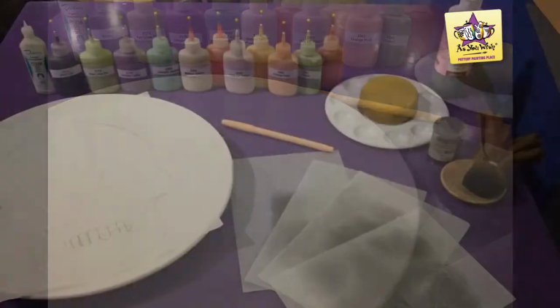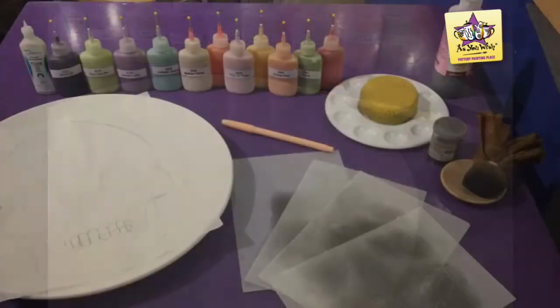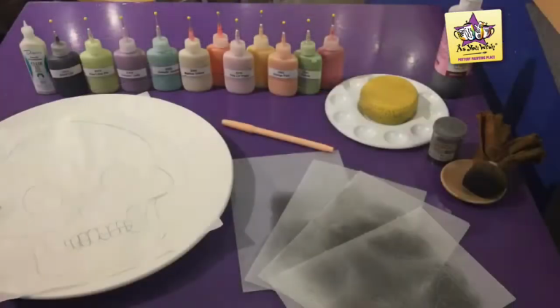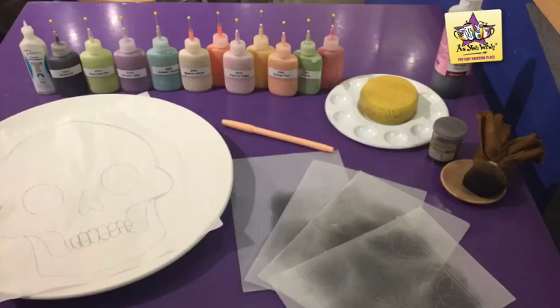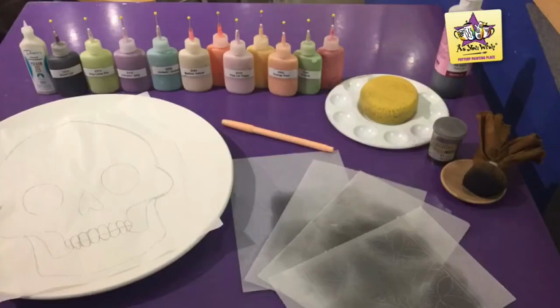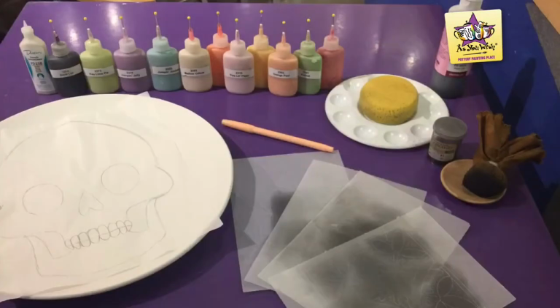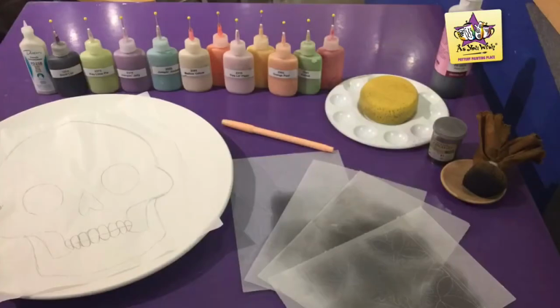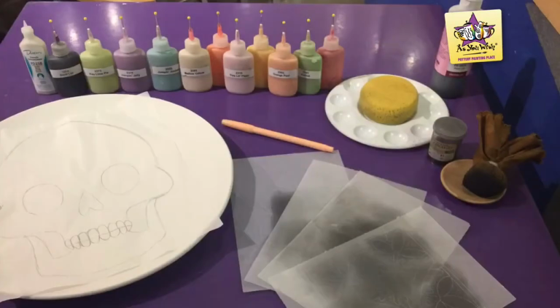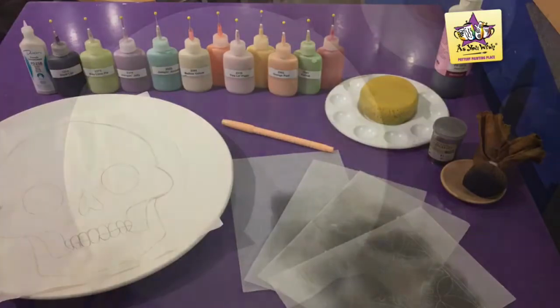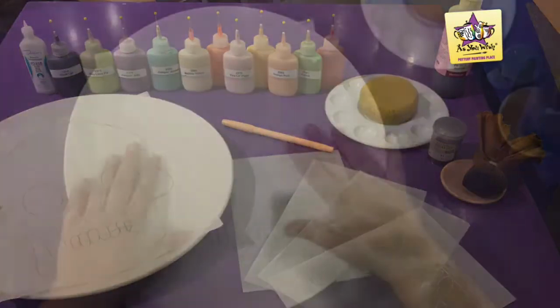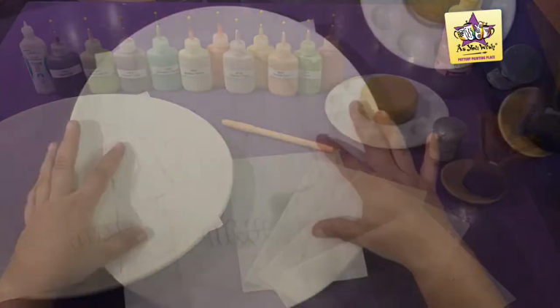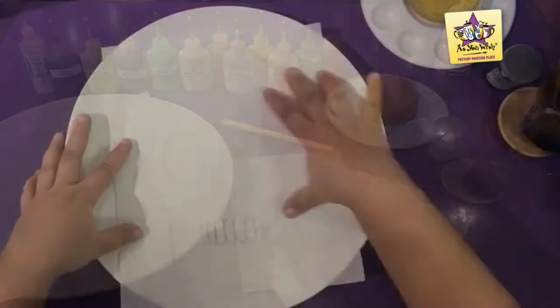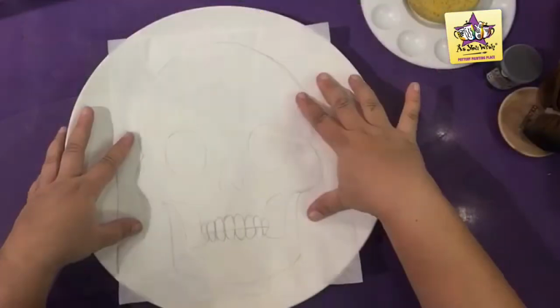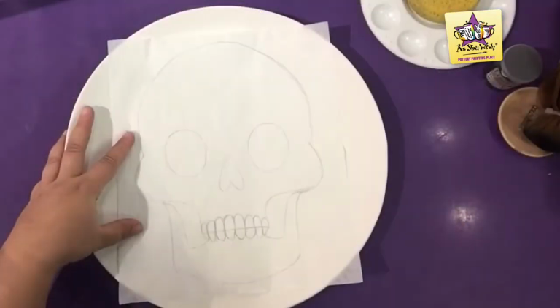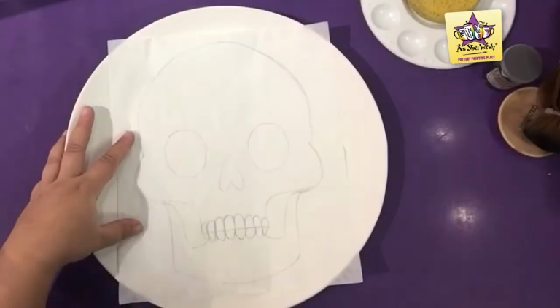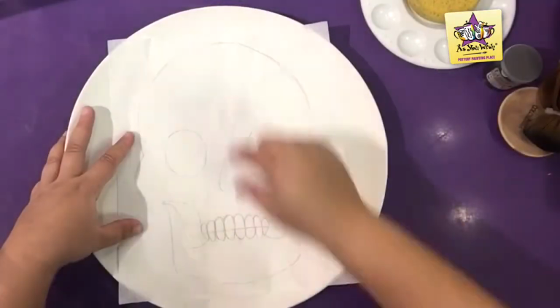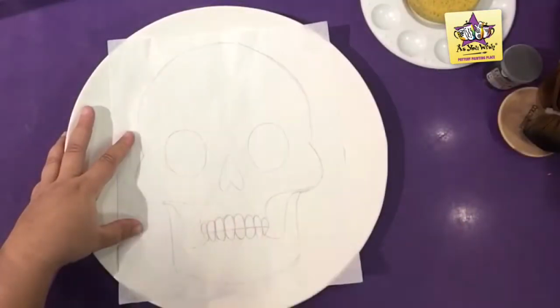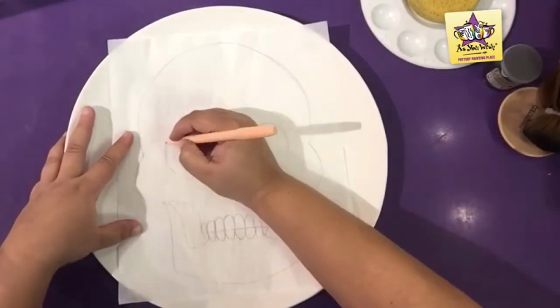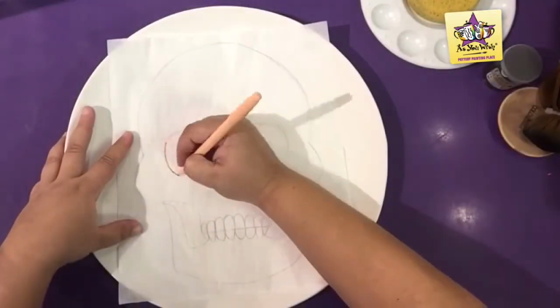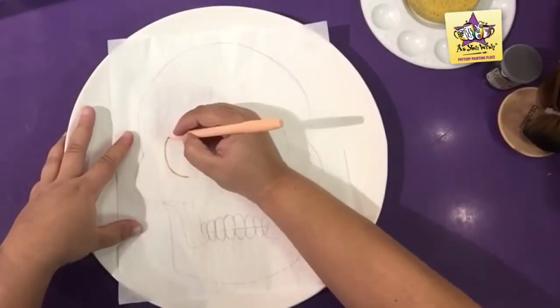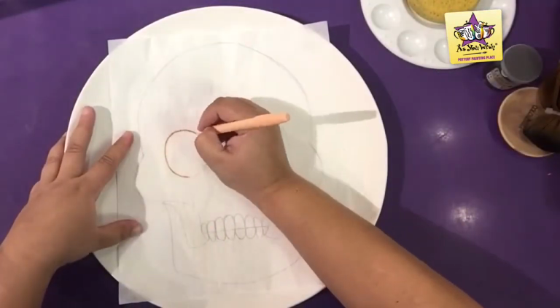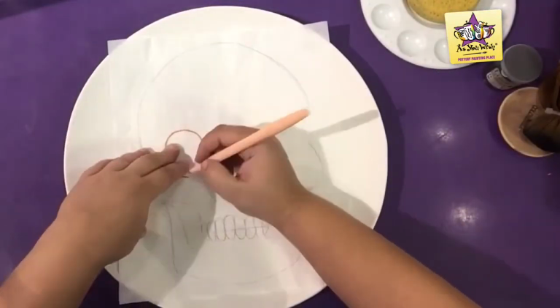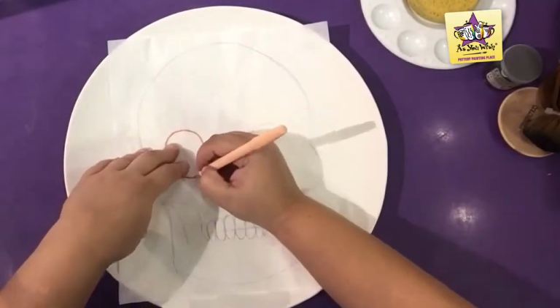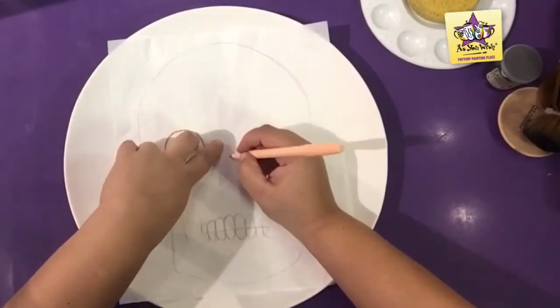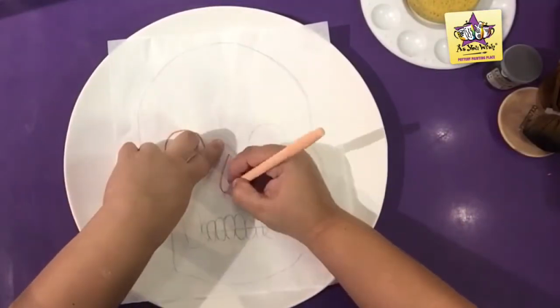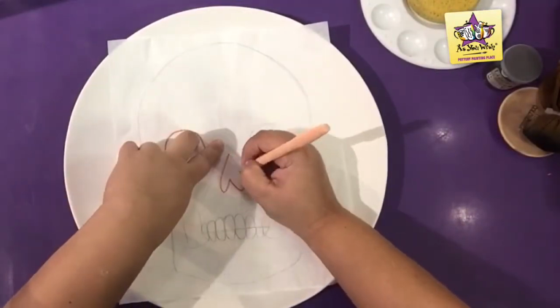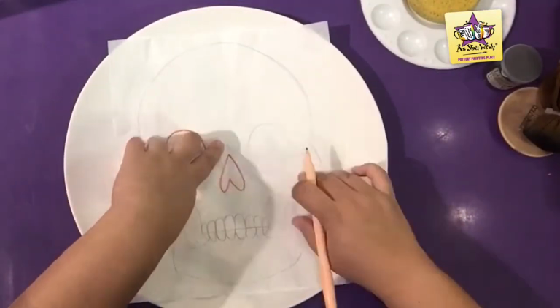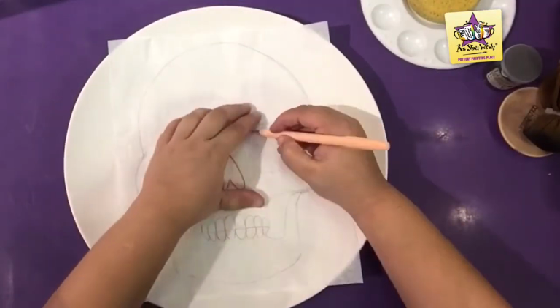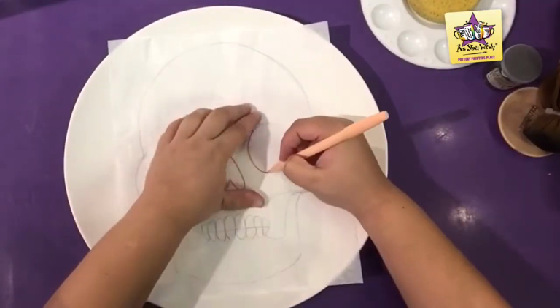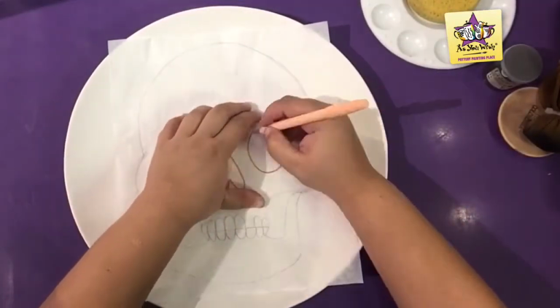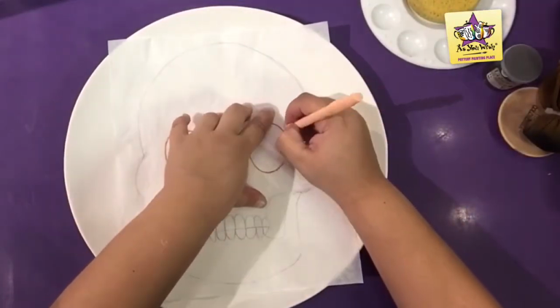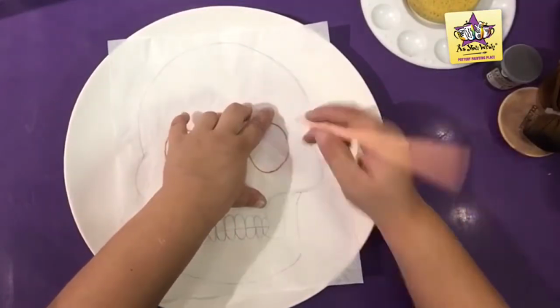Let's begin by tracing the already sketched skull from the tracing sheet to the platter using a marker.